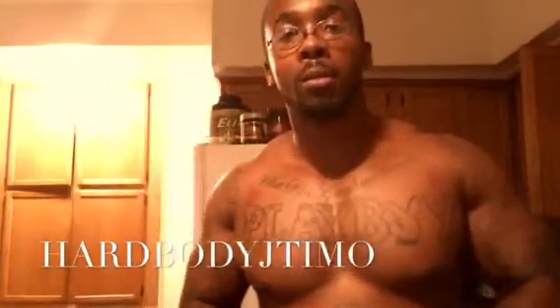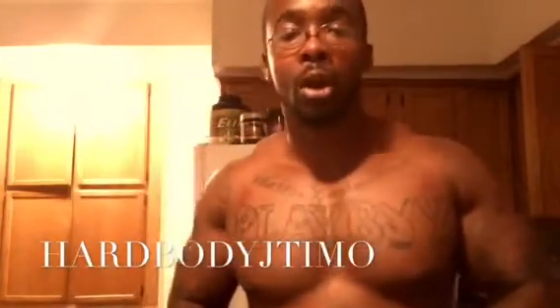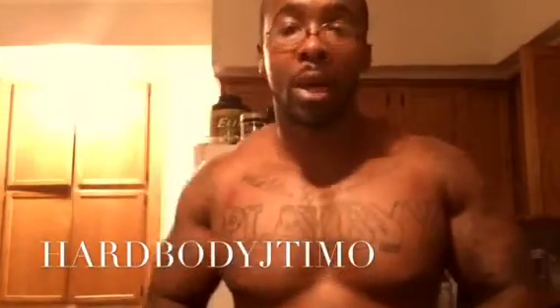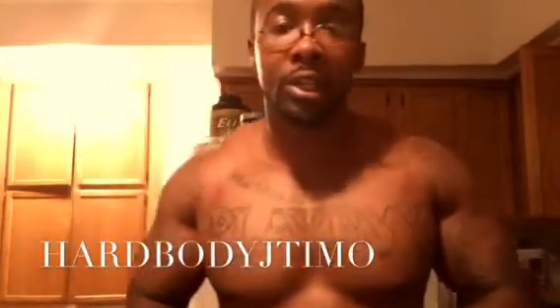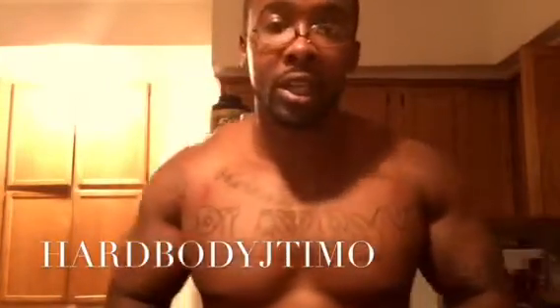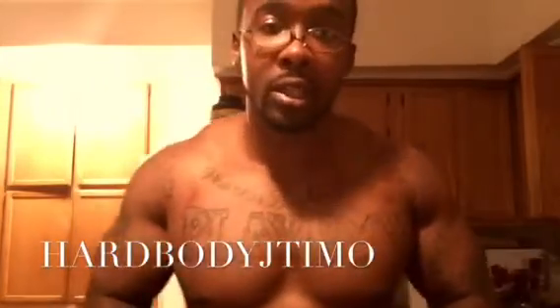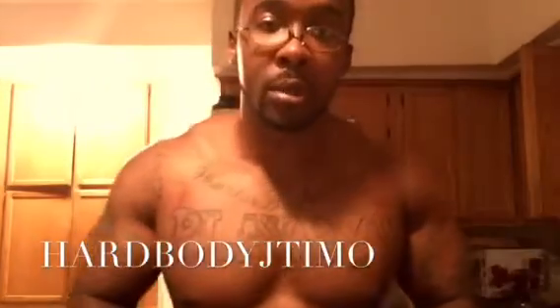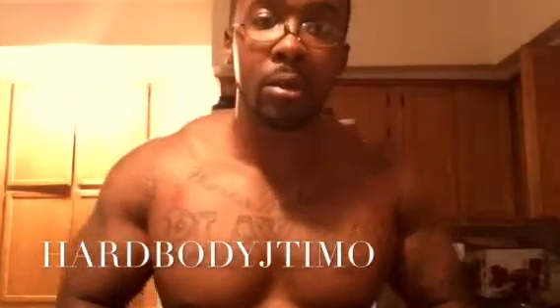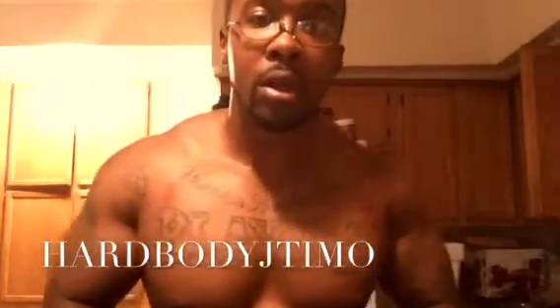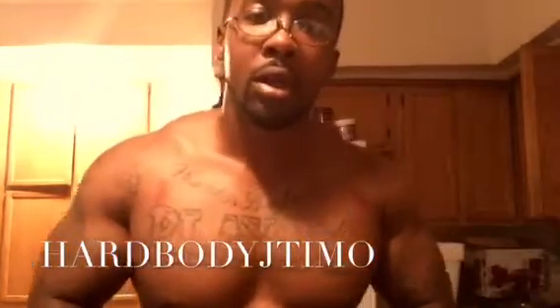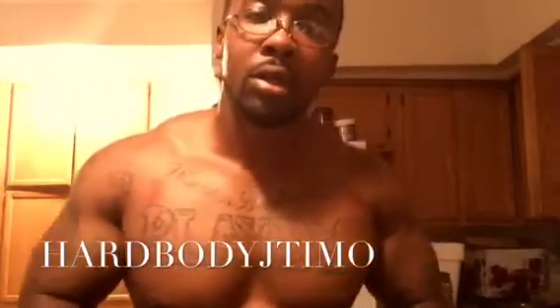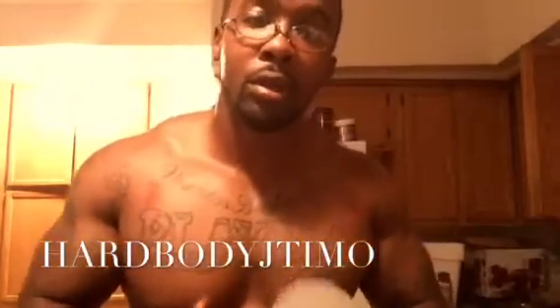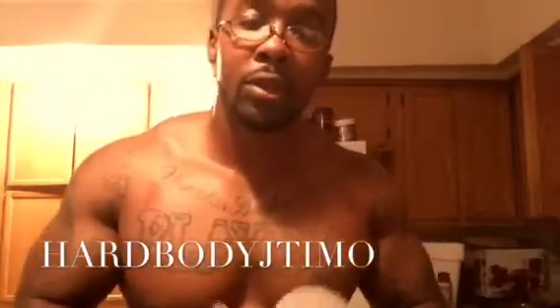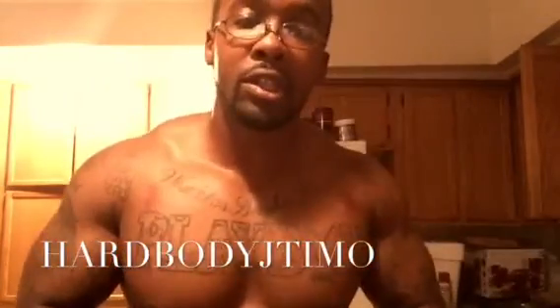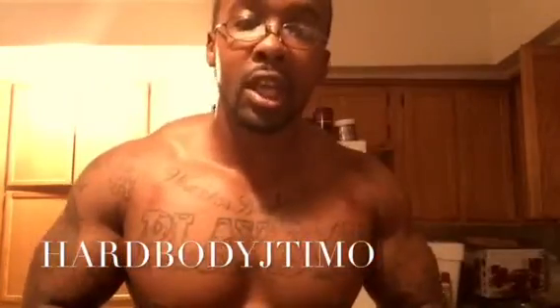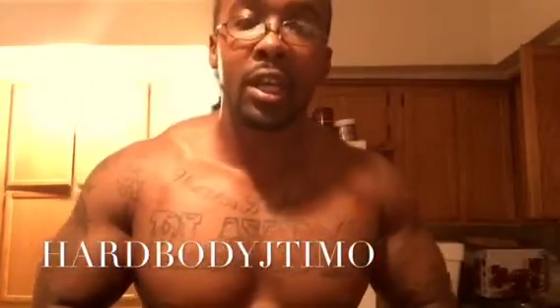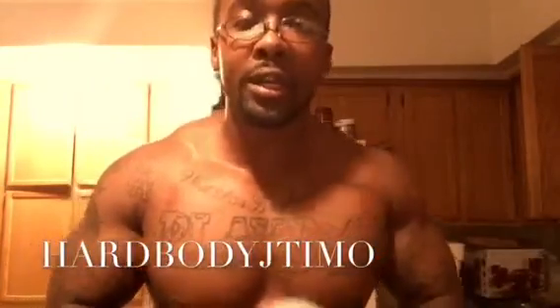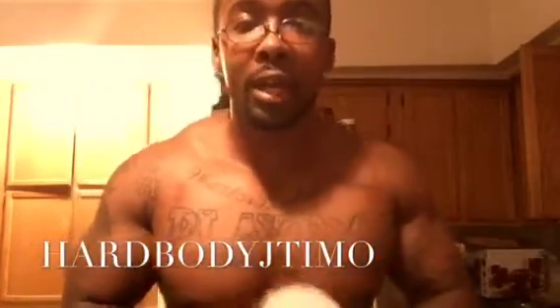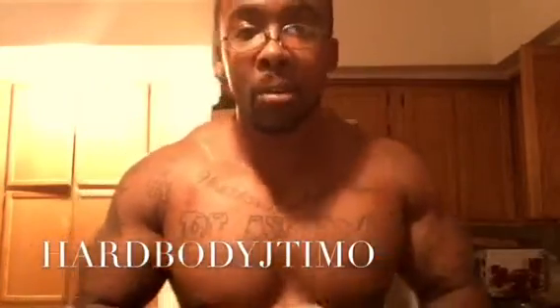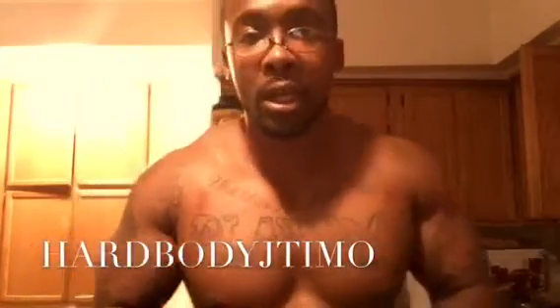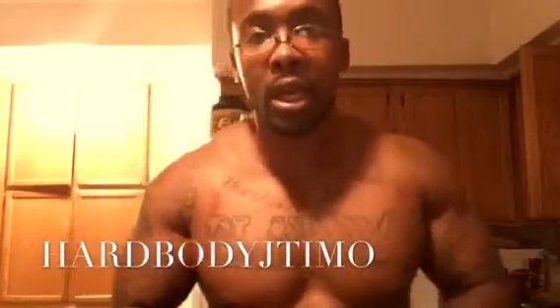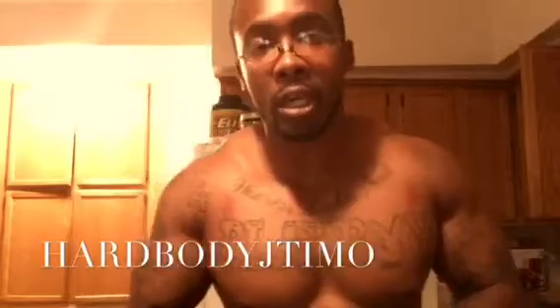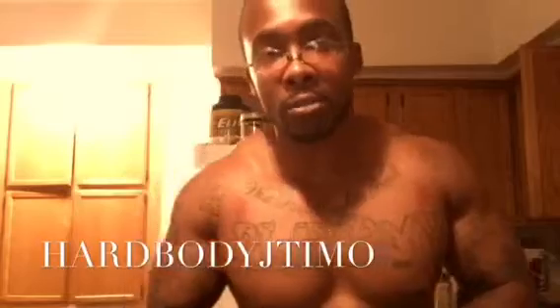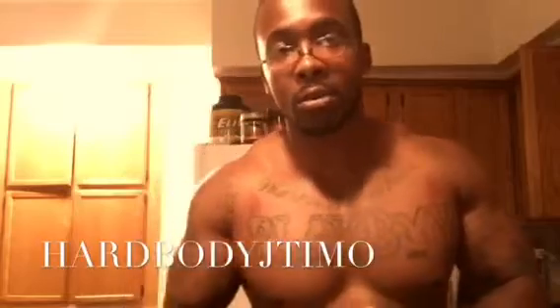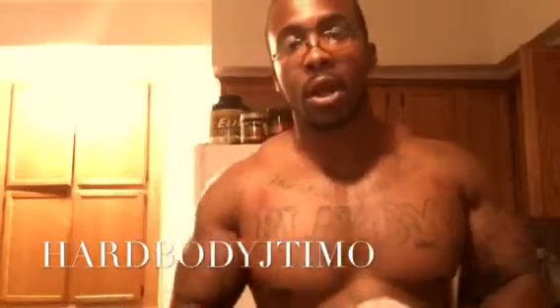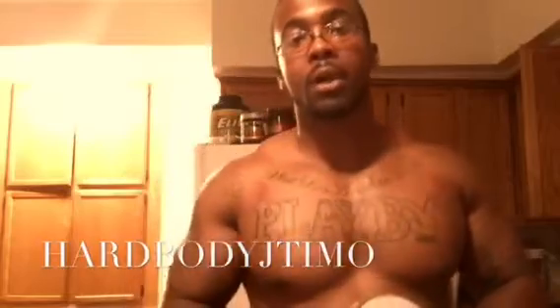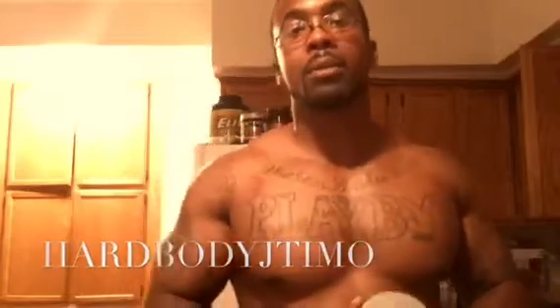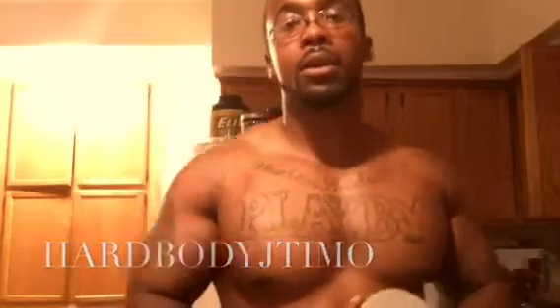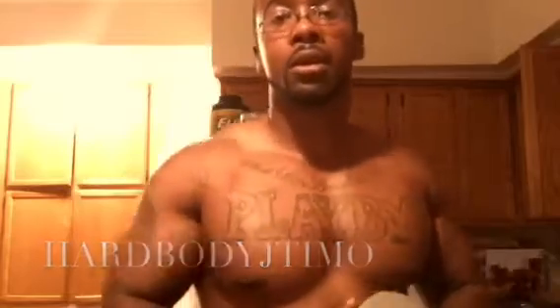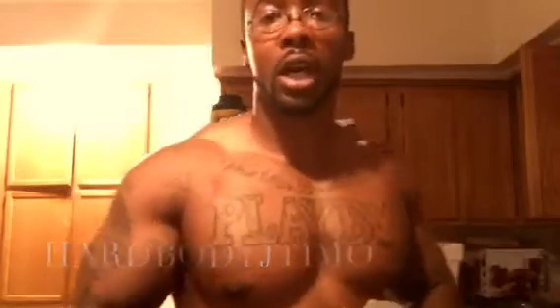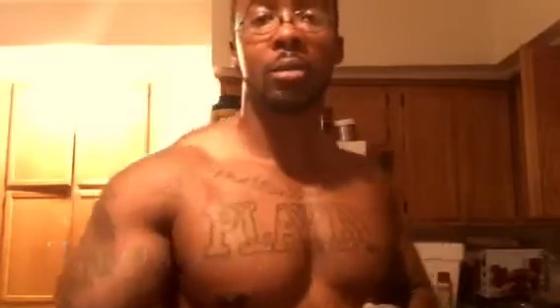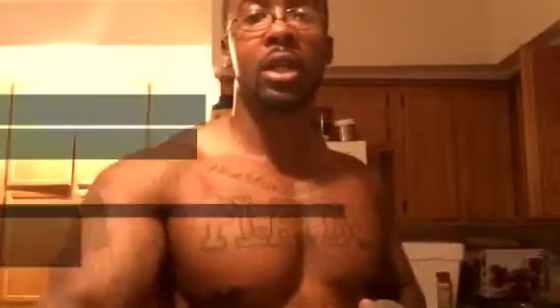I'm HardbodyJTemo. Don't forget to like, comment, and subscribe. God bless.